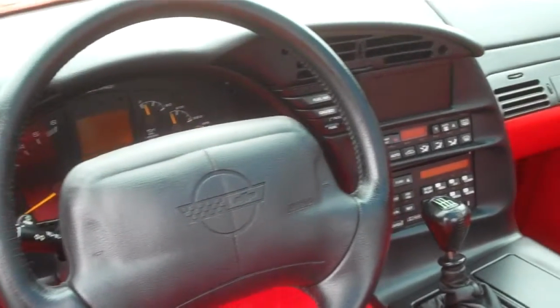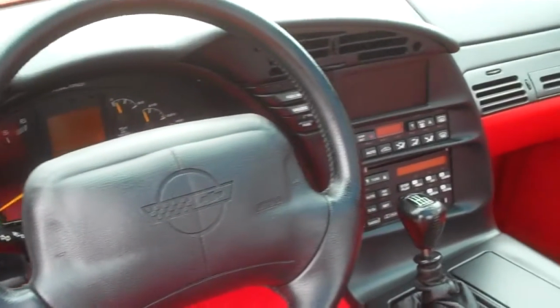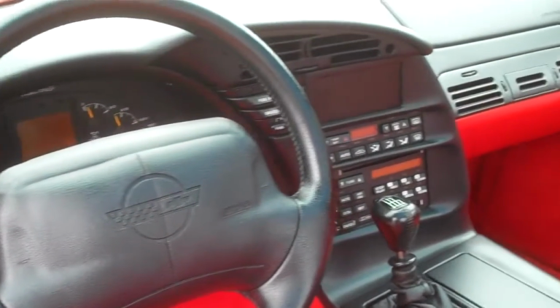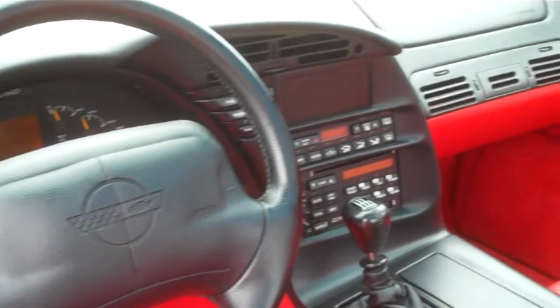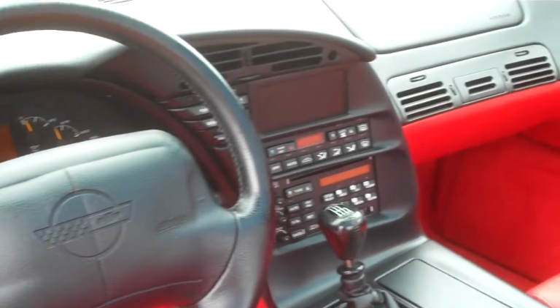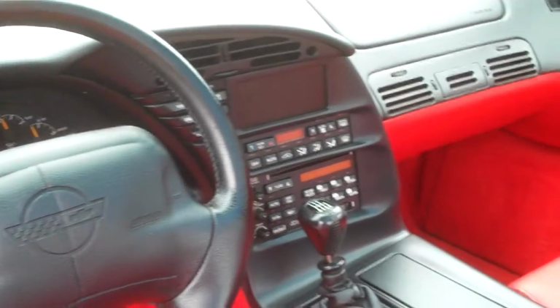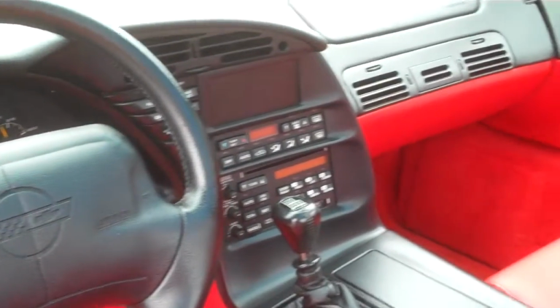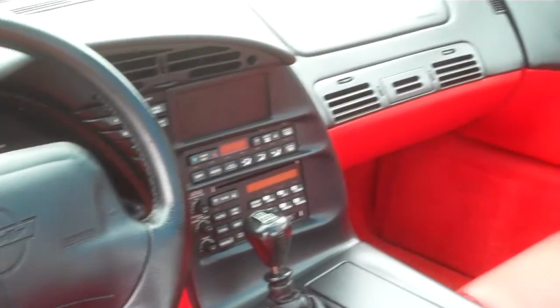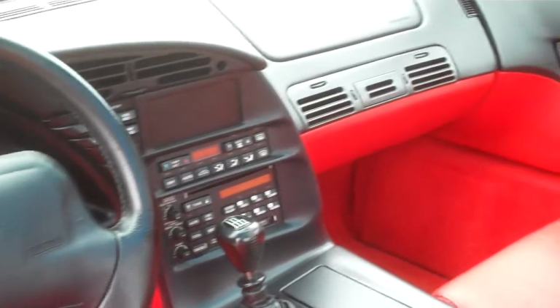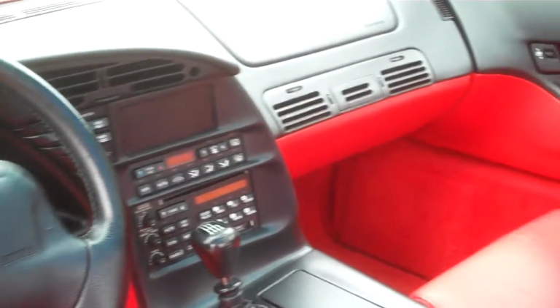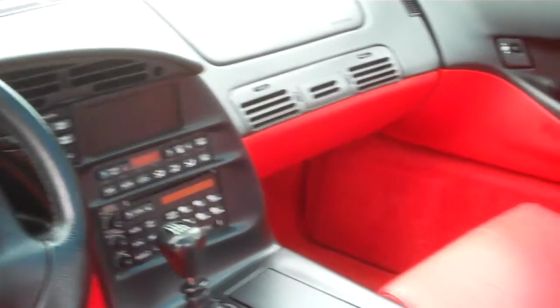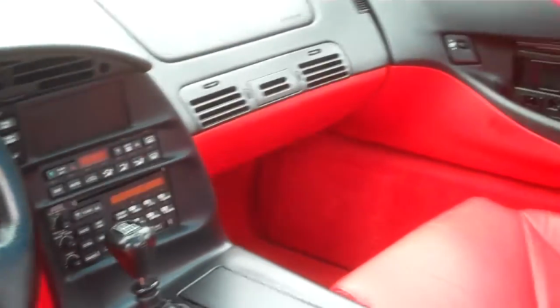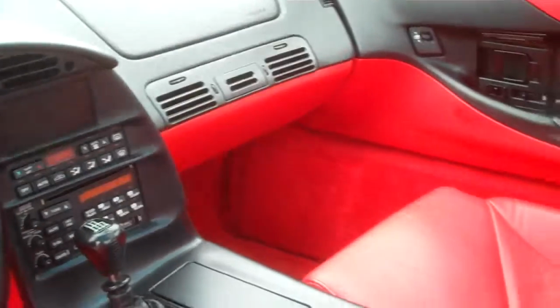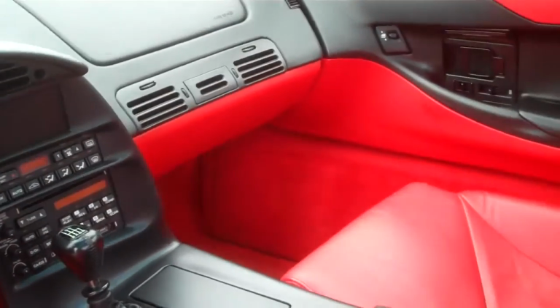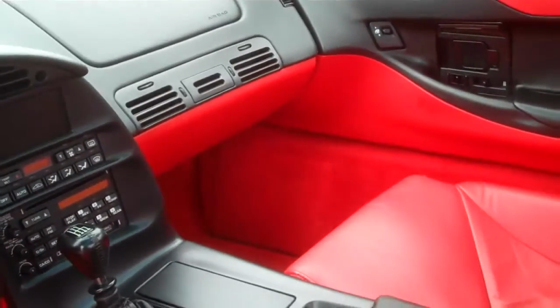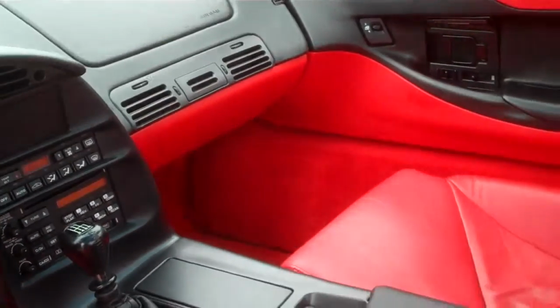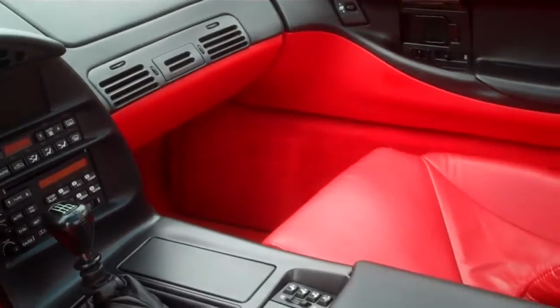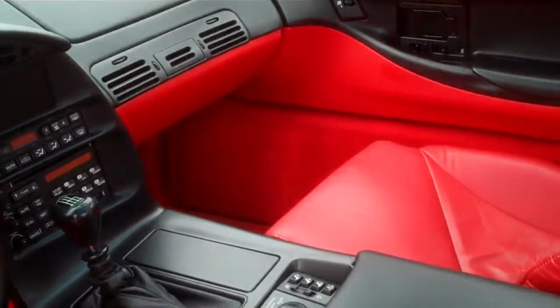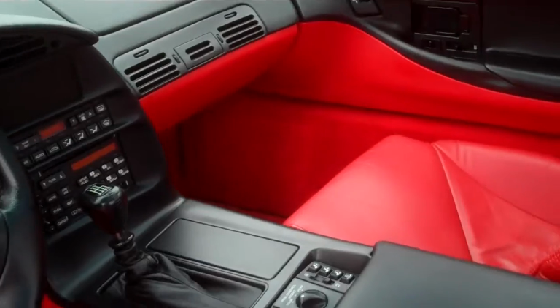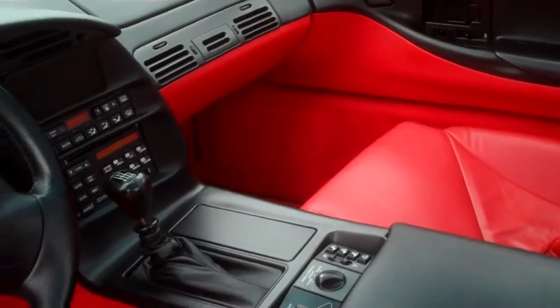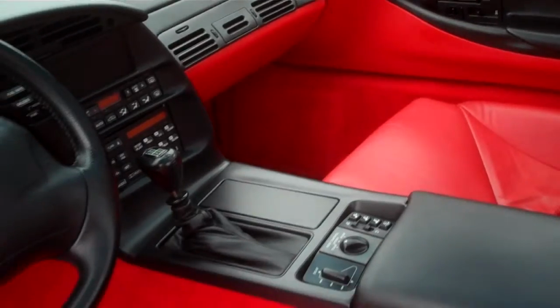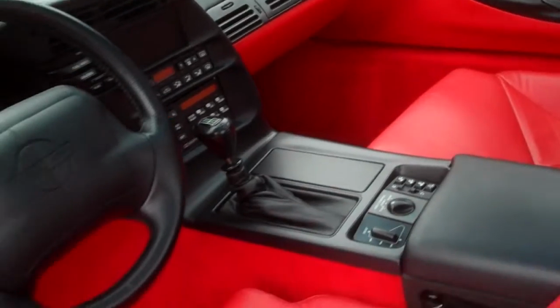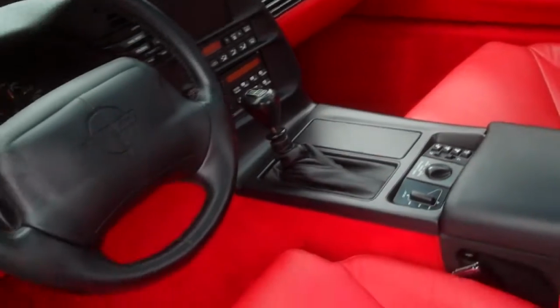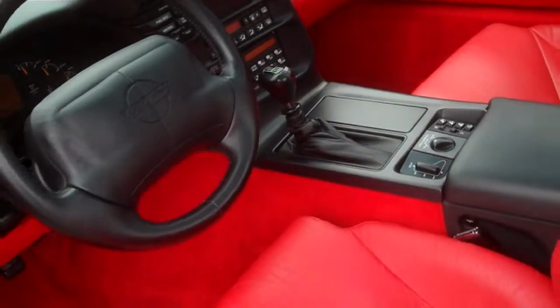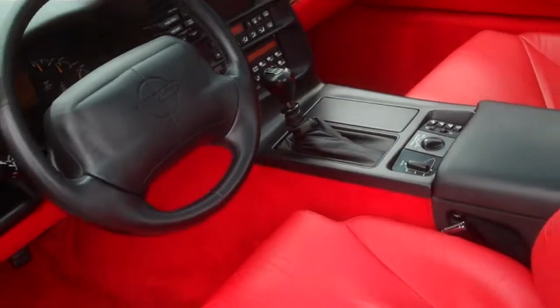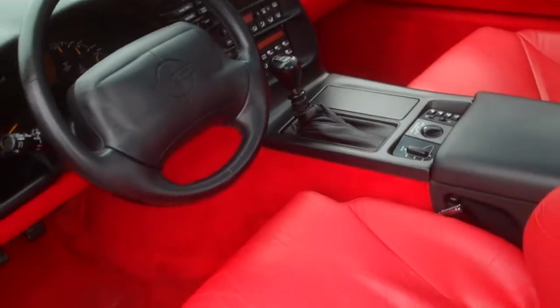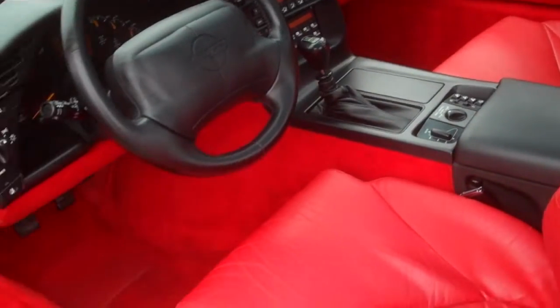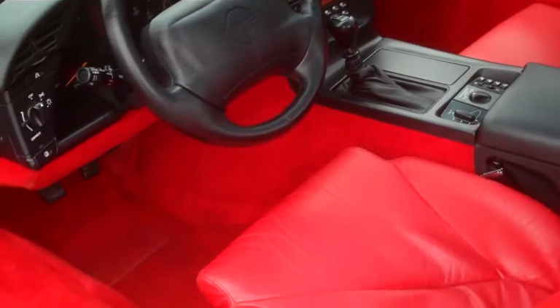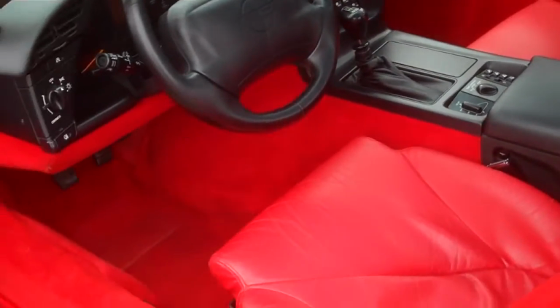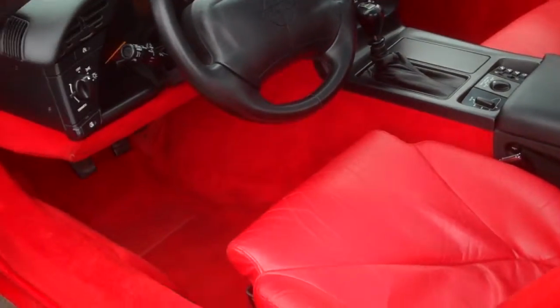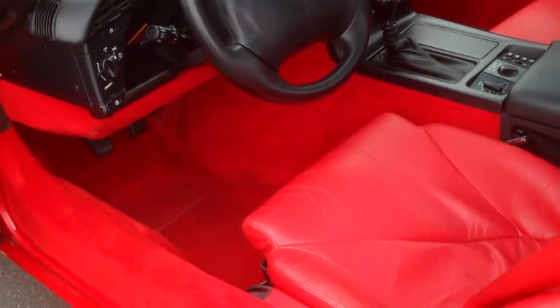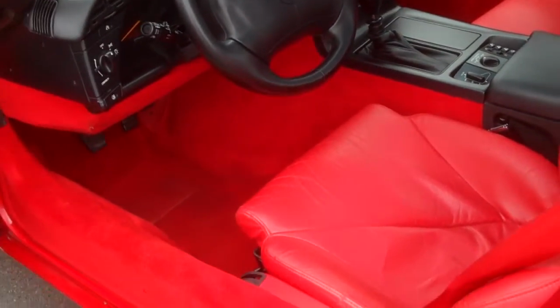Every option available at the time is in here. Bright shiny red, bright shiny interior.